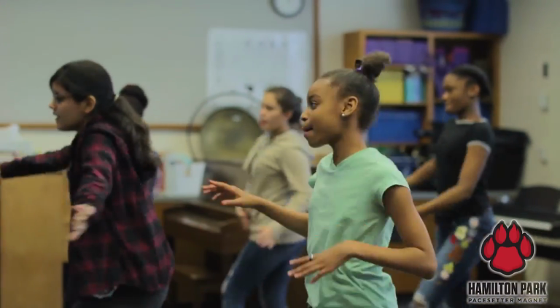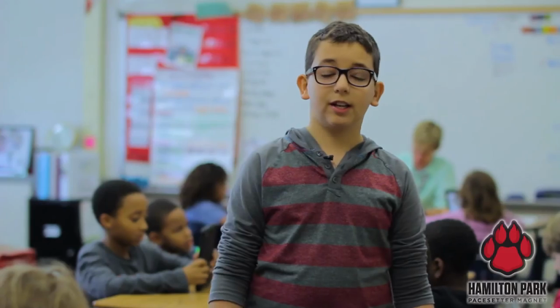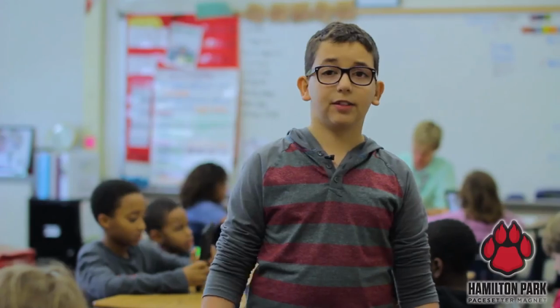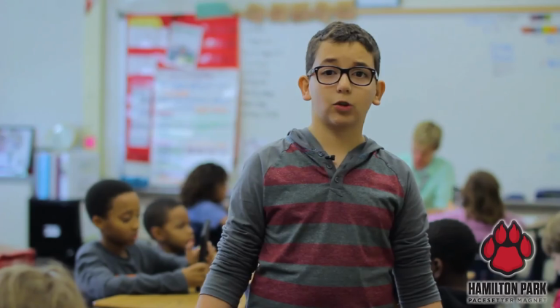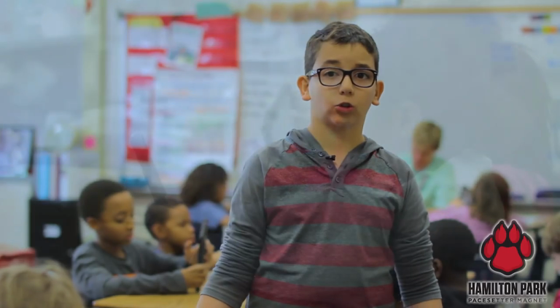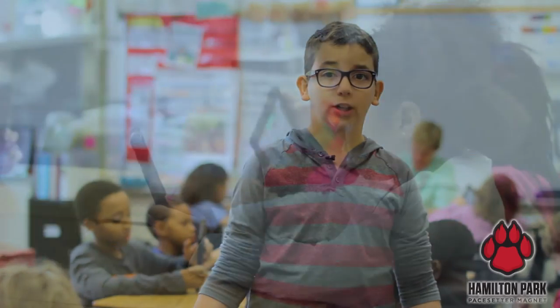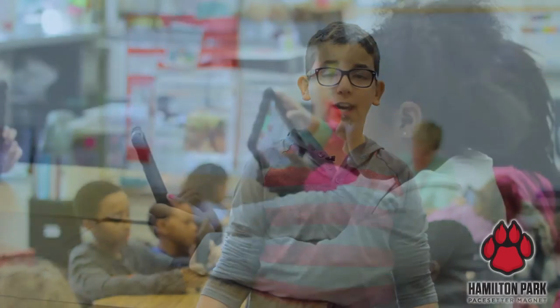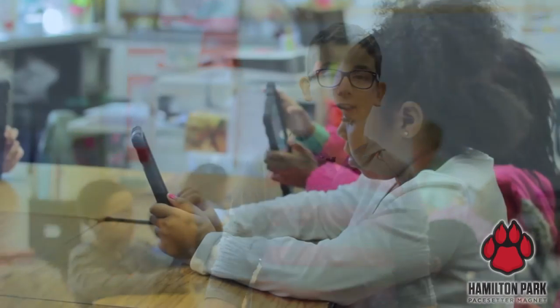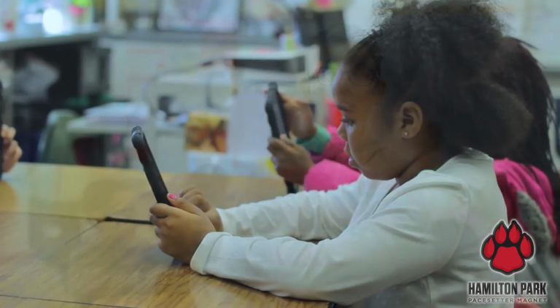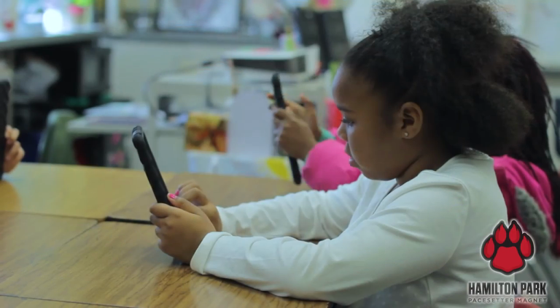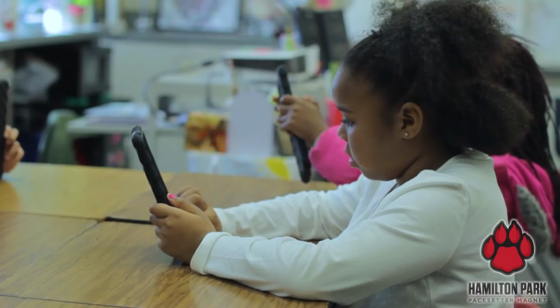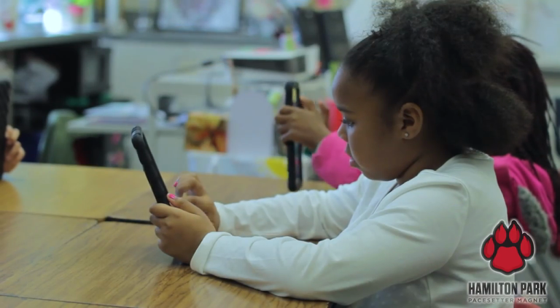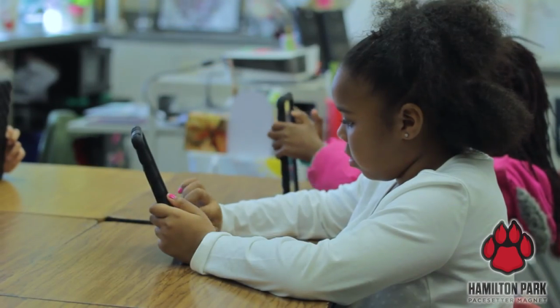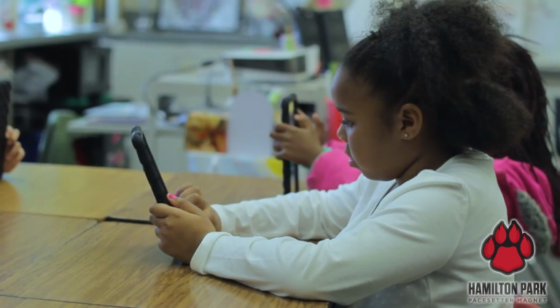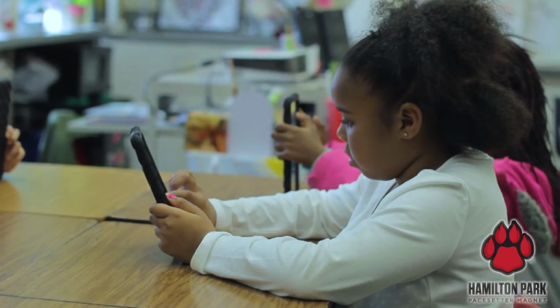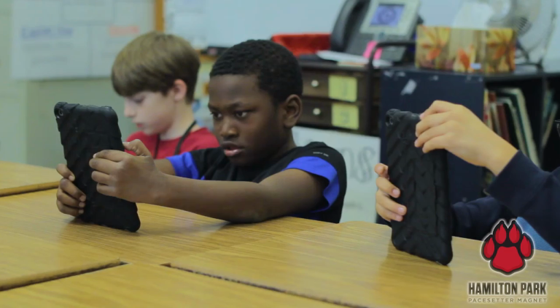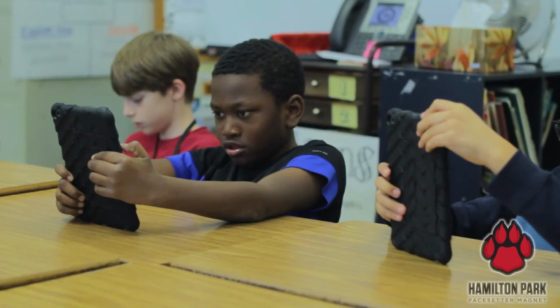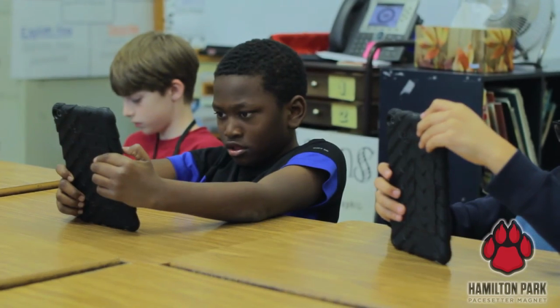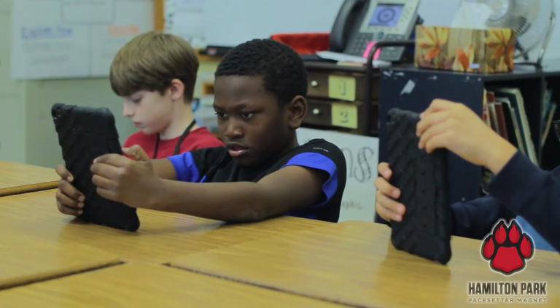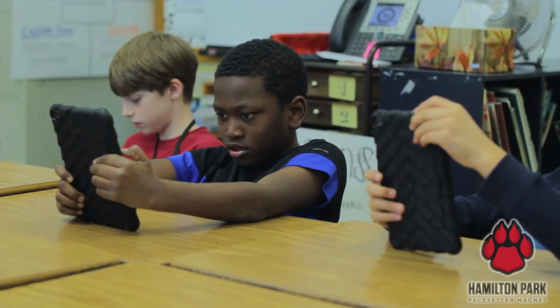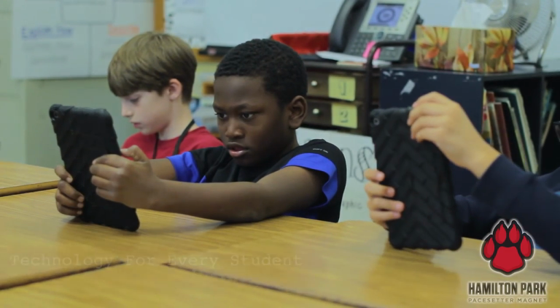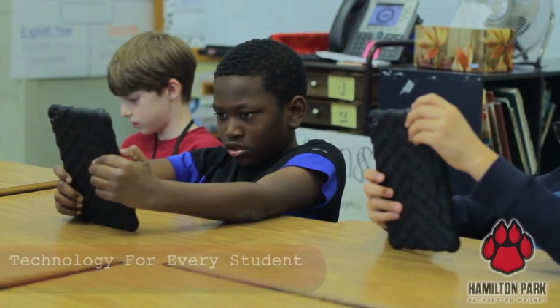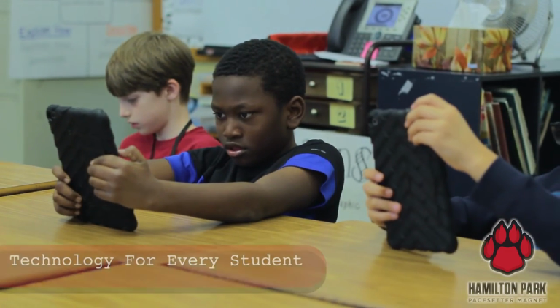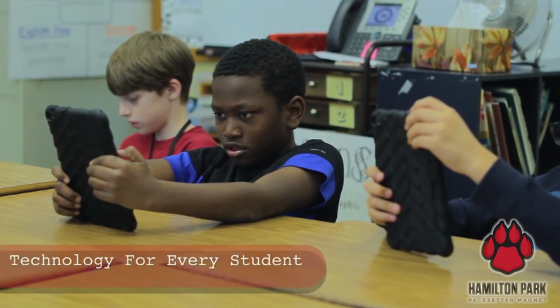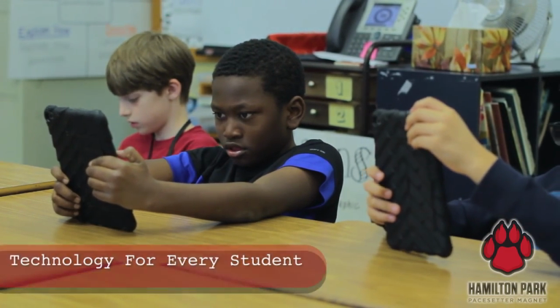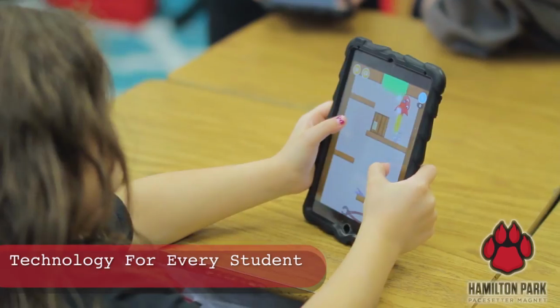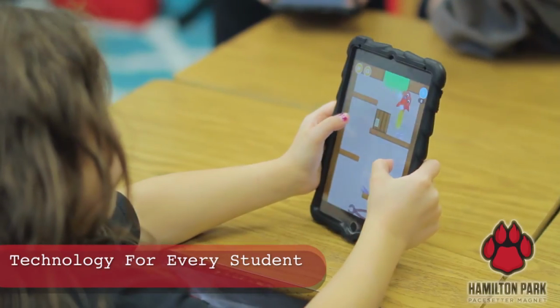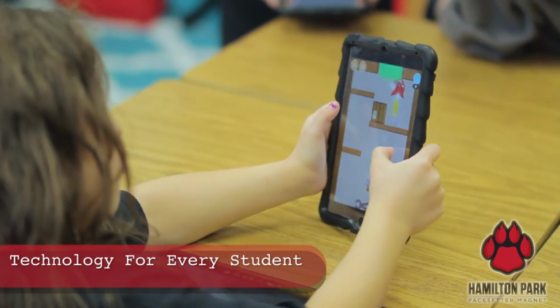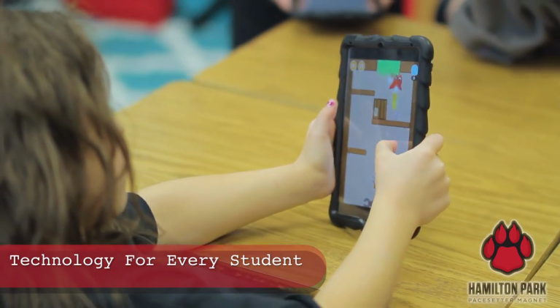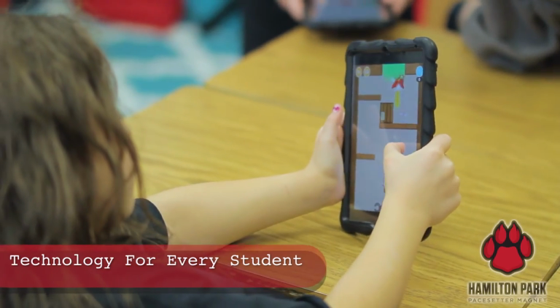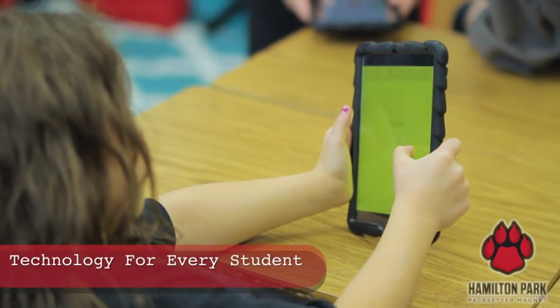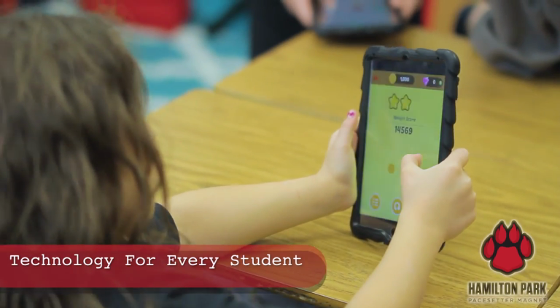In this third grade class, kids are using iPads. The iPads help us in many different ways and they're a fun way of learning.